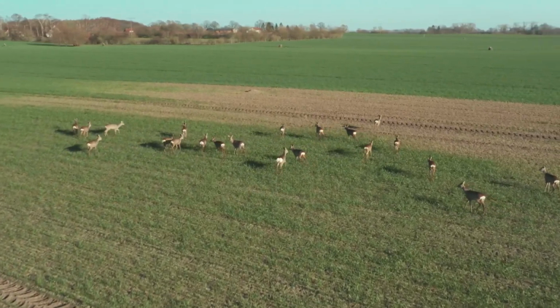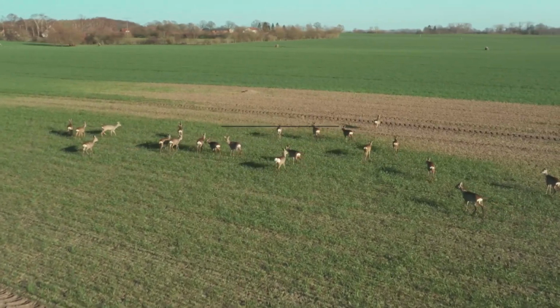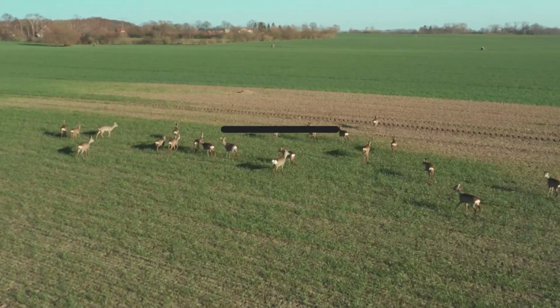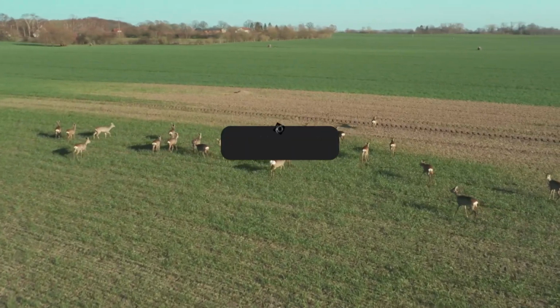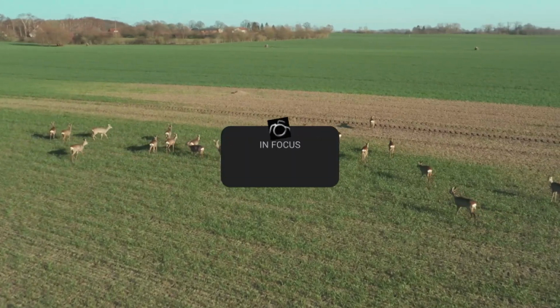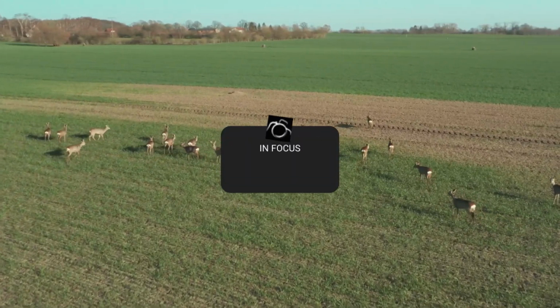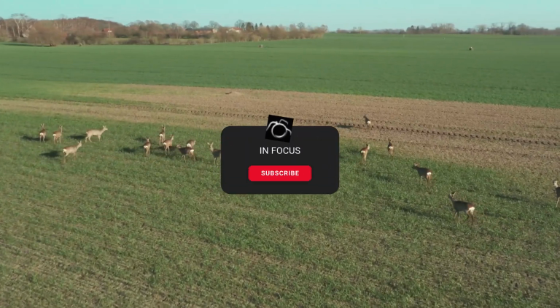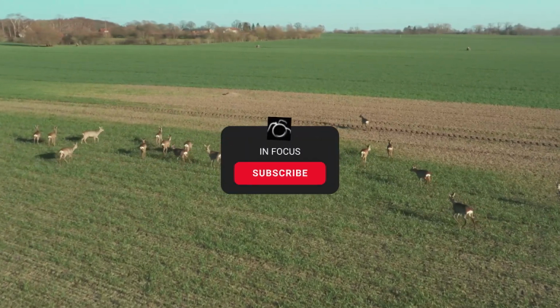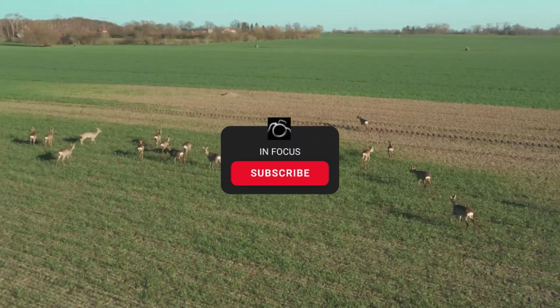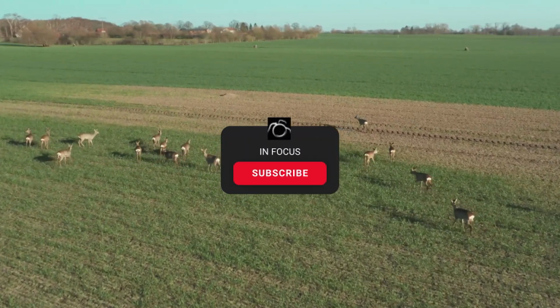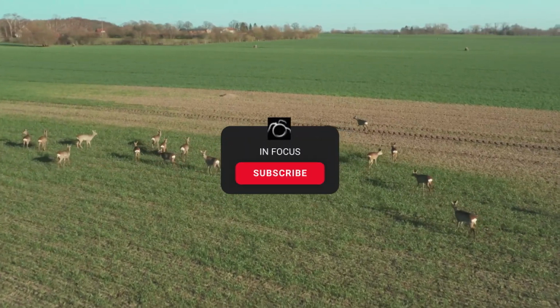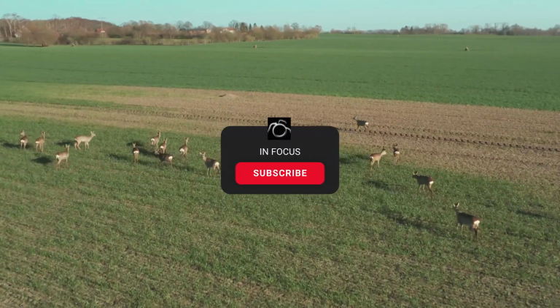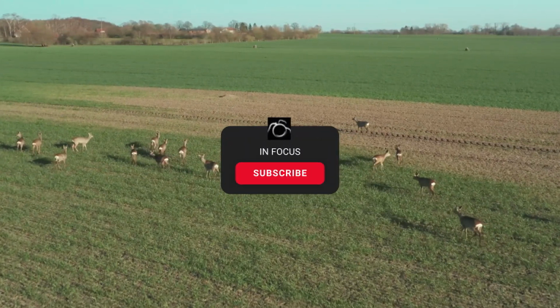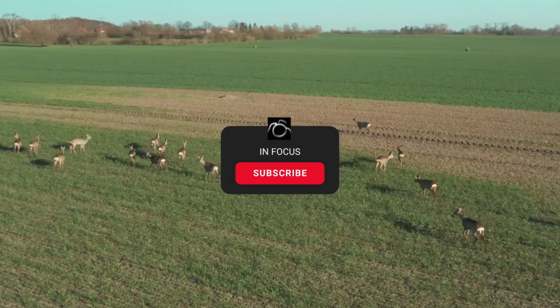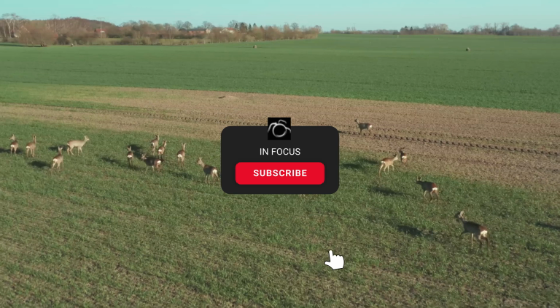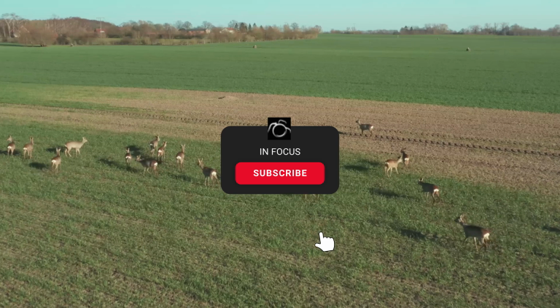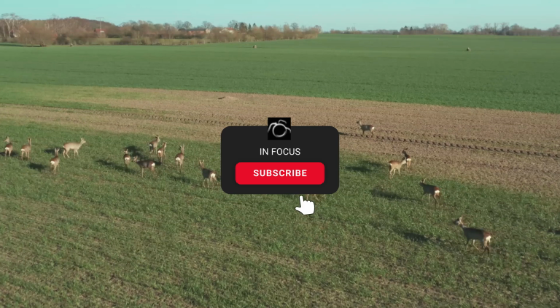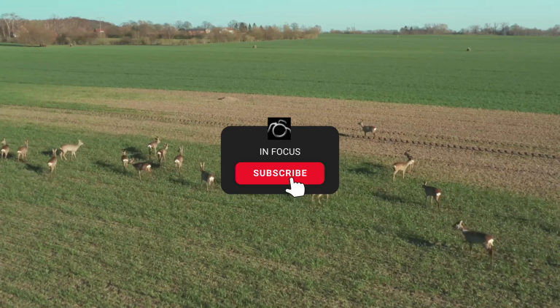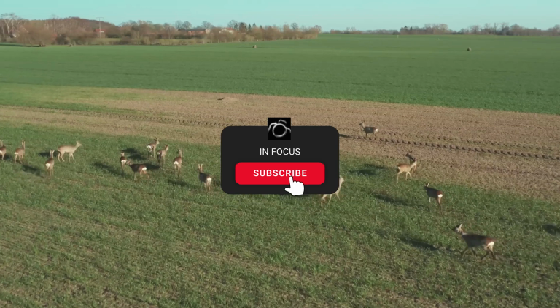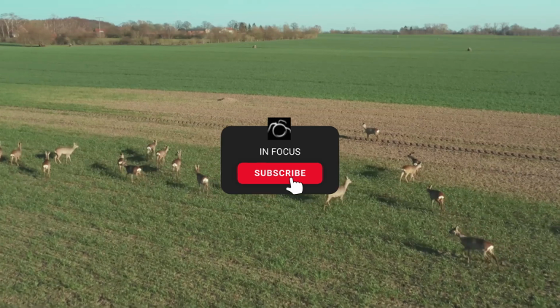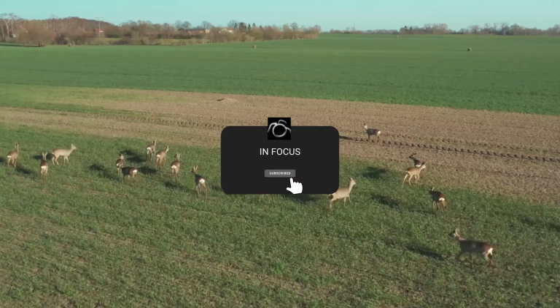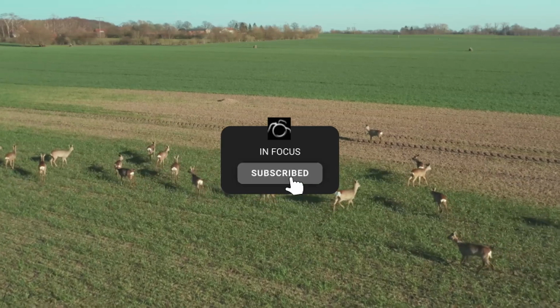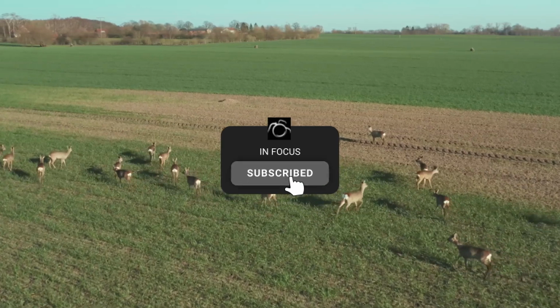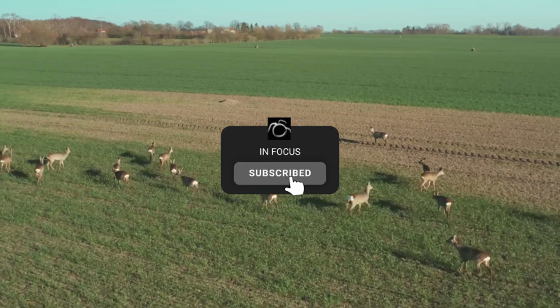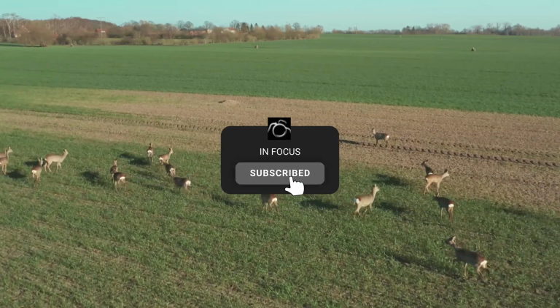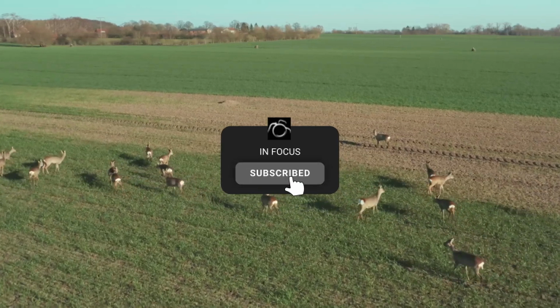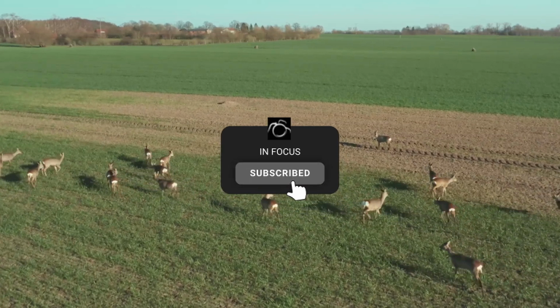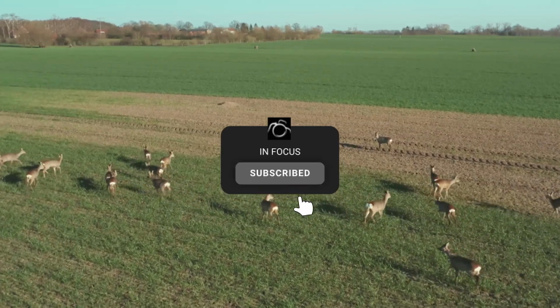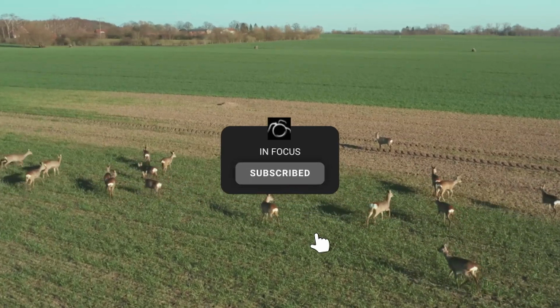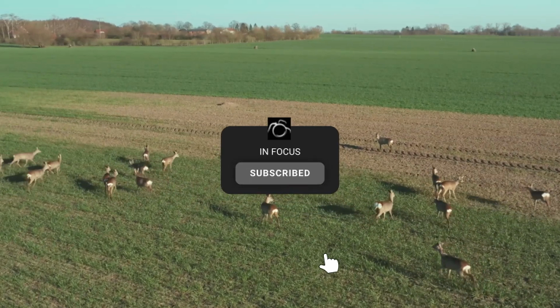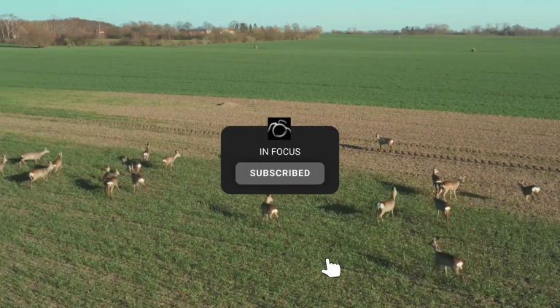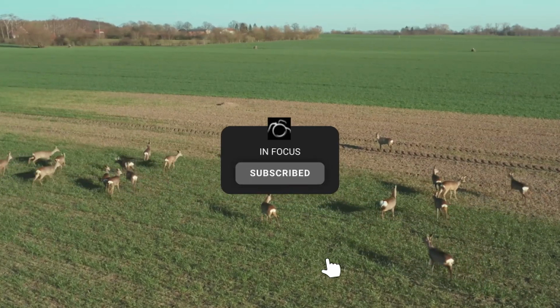I hope you've enjoyed this video. Please subscribe if you want to see more like this — it really helps the channel.